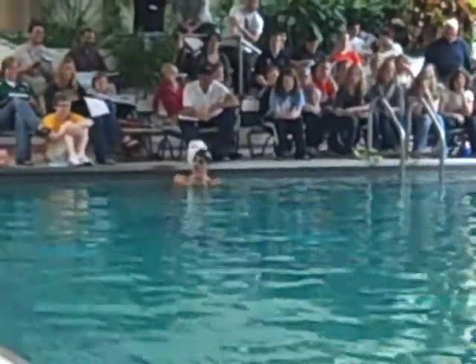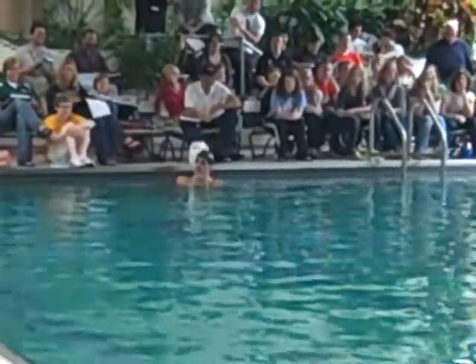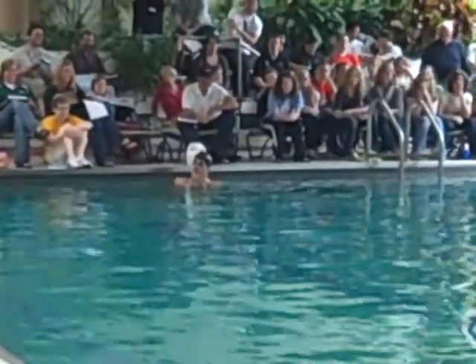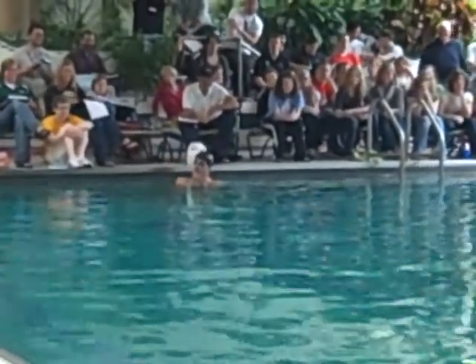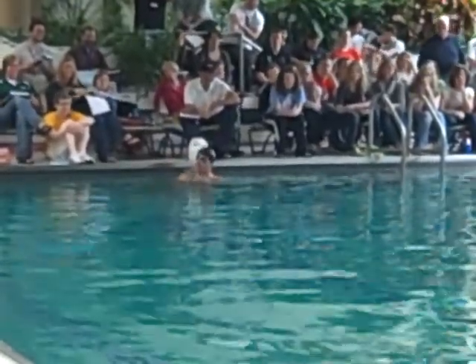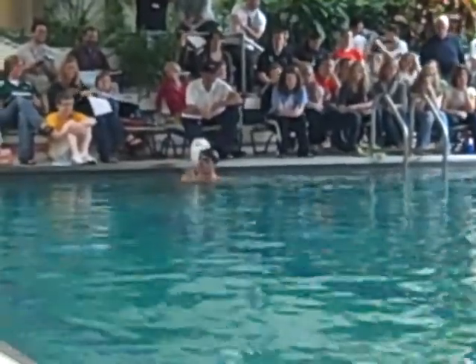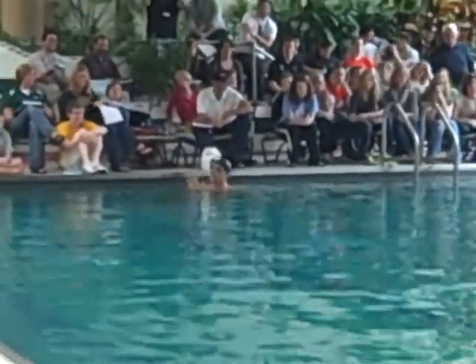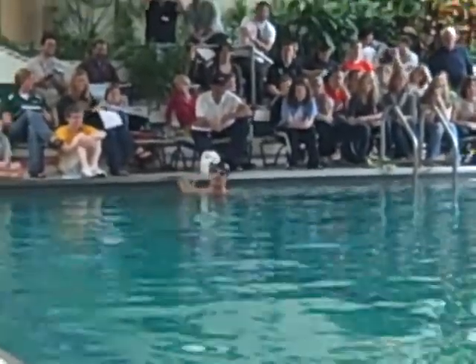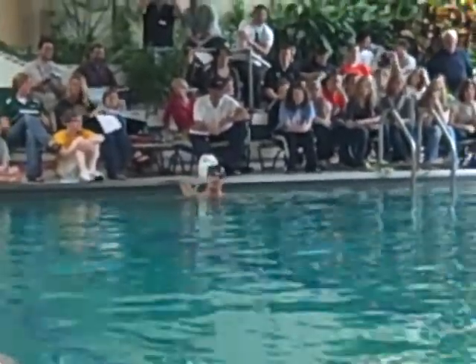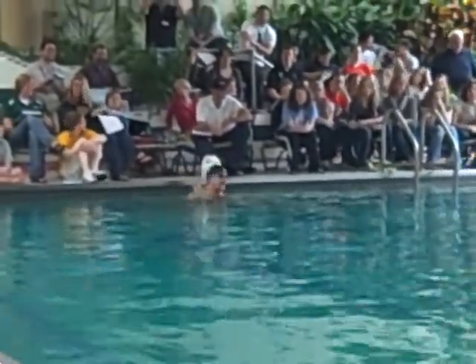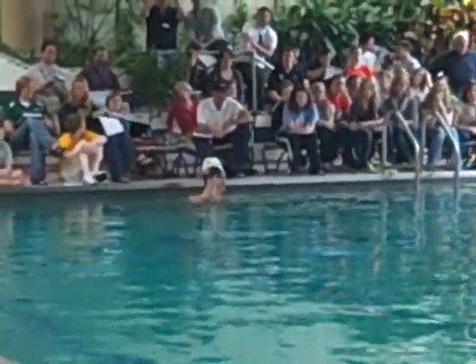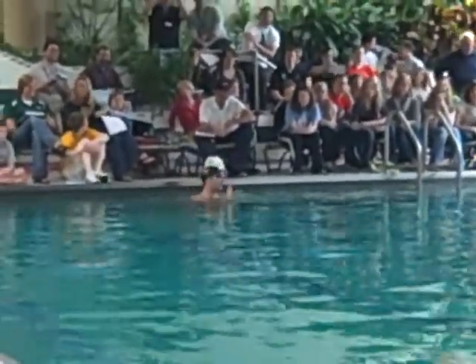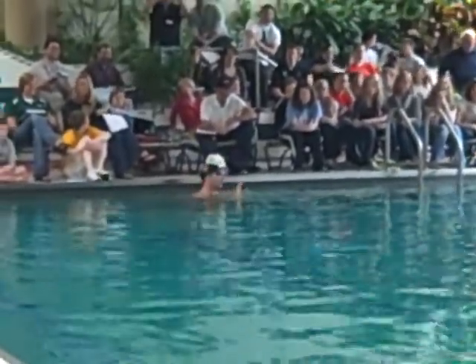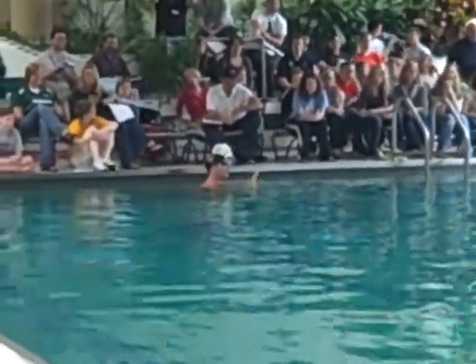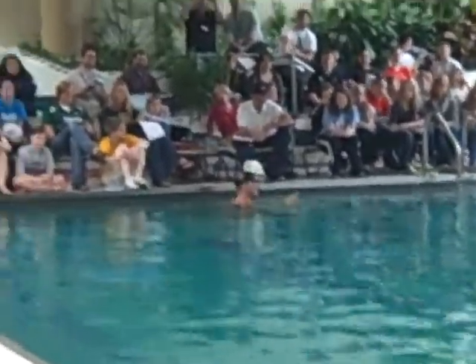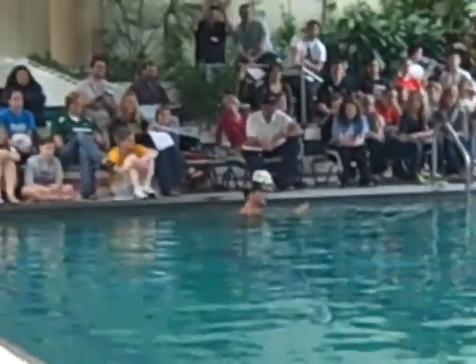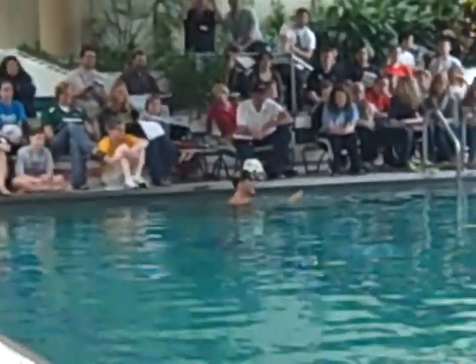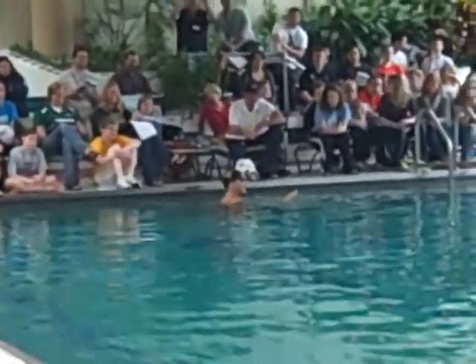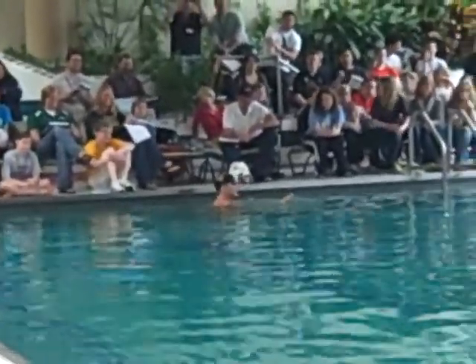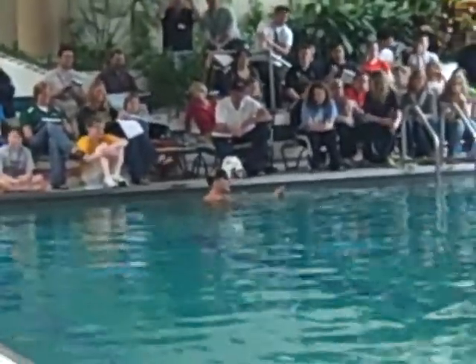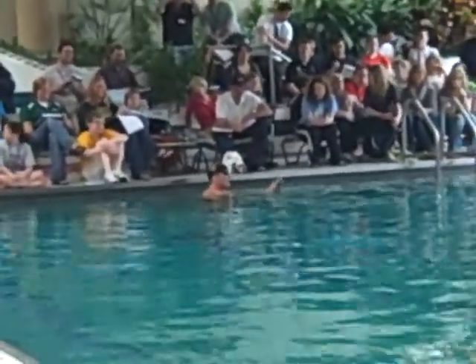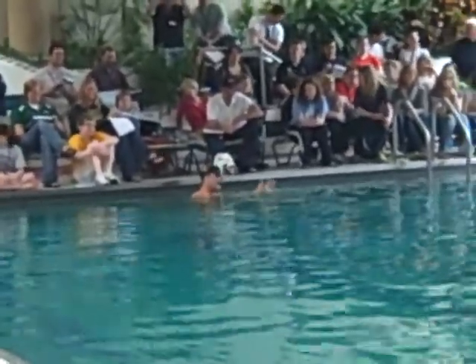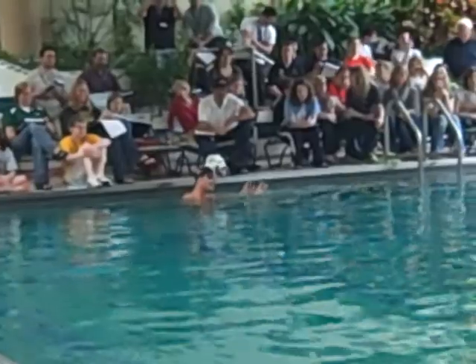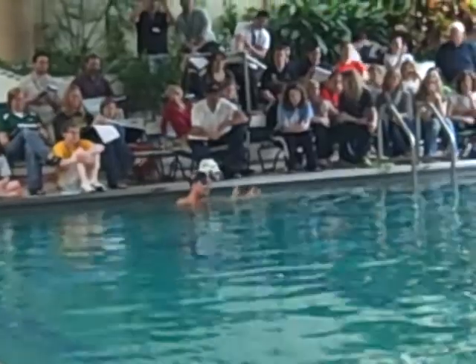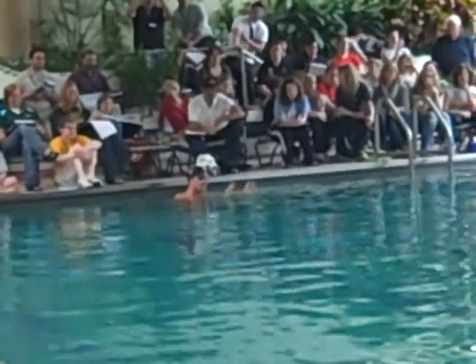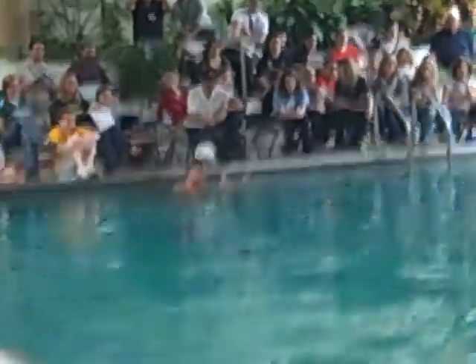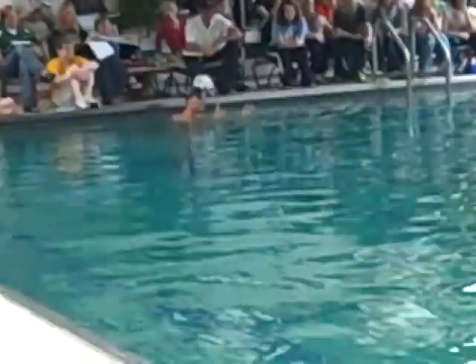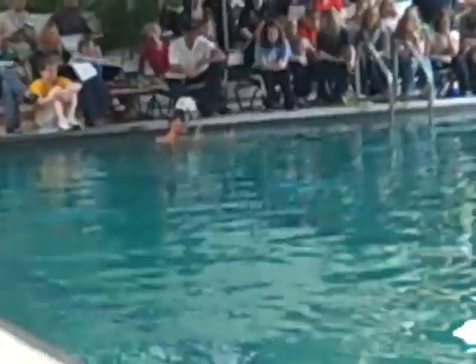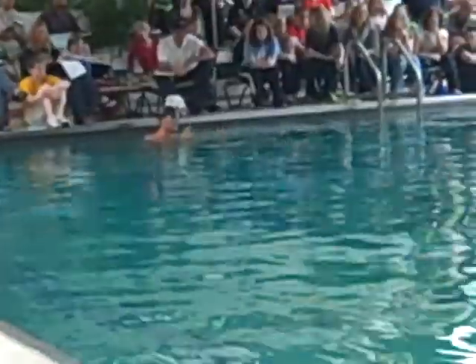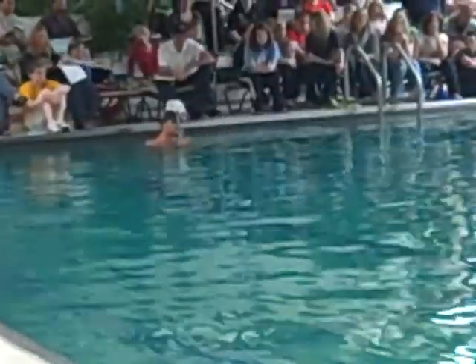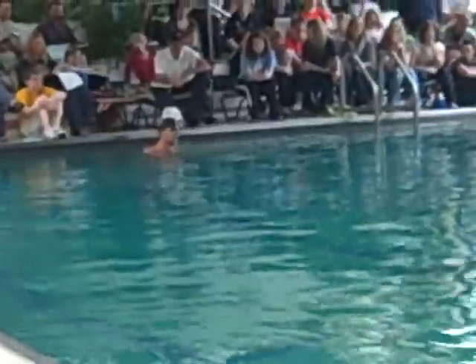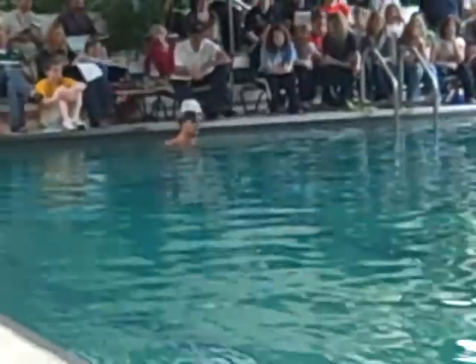It's really hard to teach an eight-year-old timing in breaststroke. It's really hard.